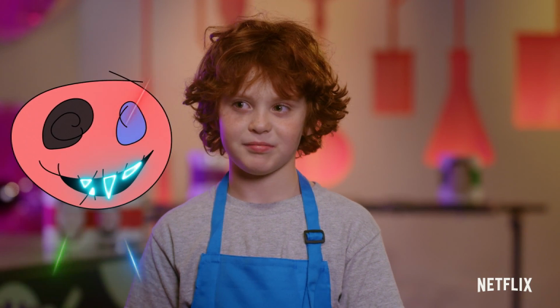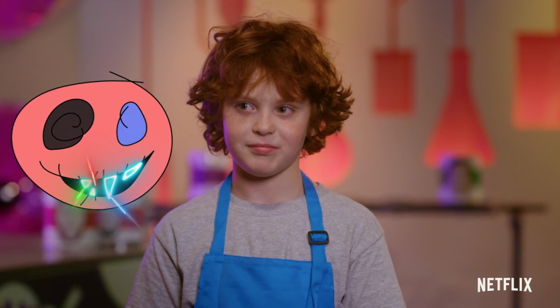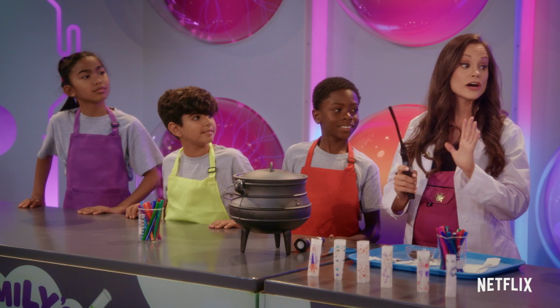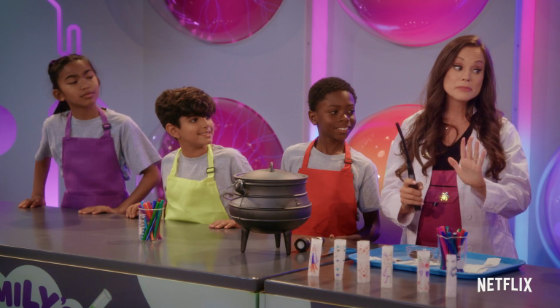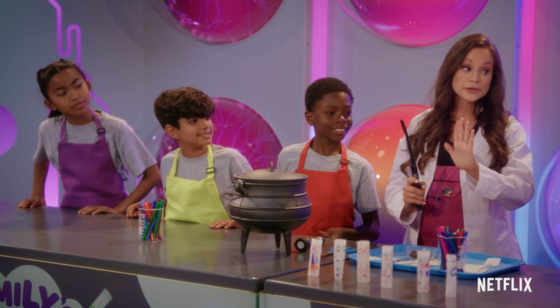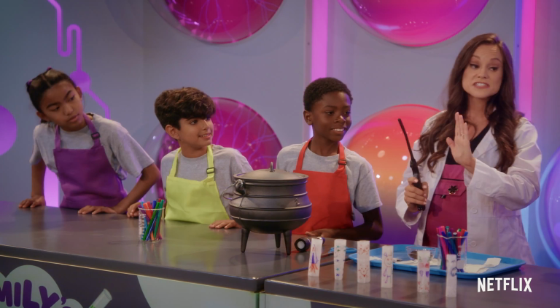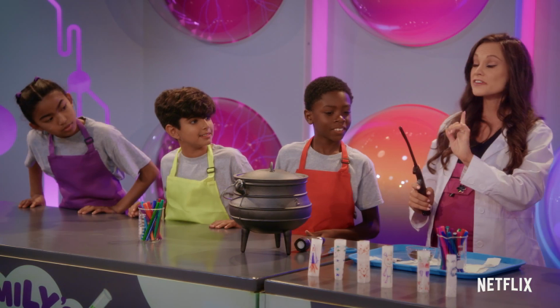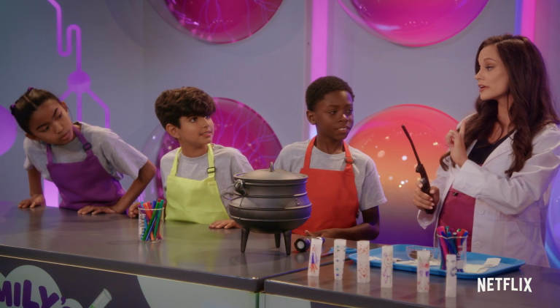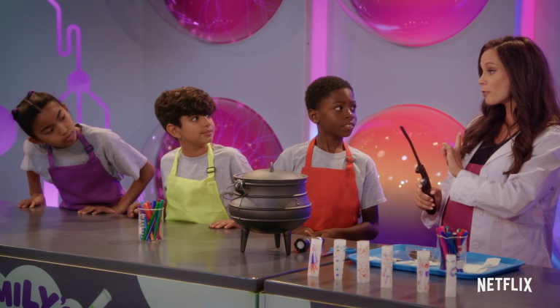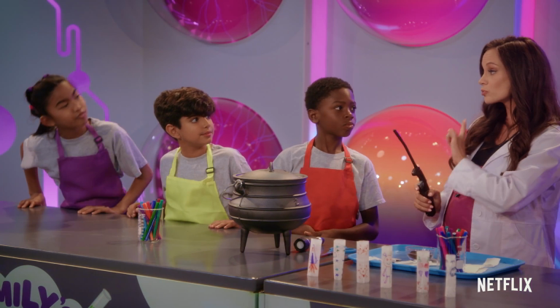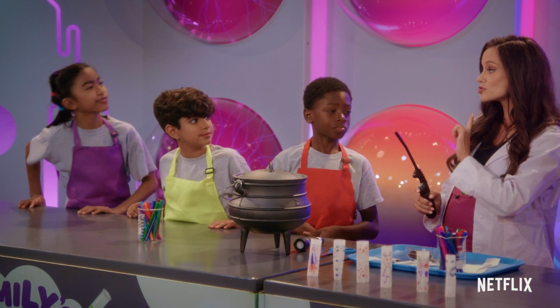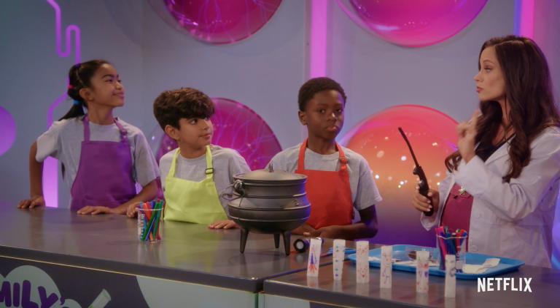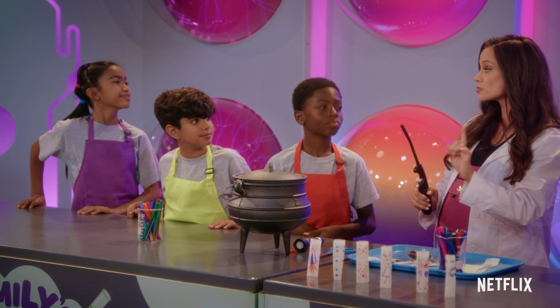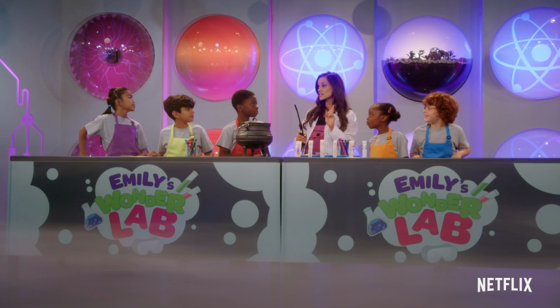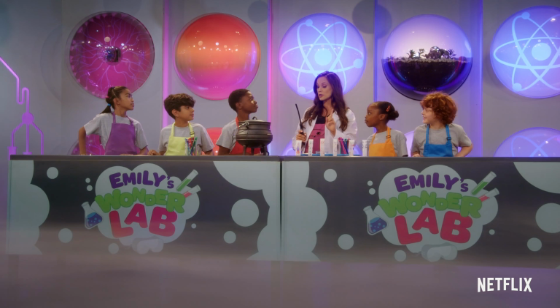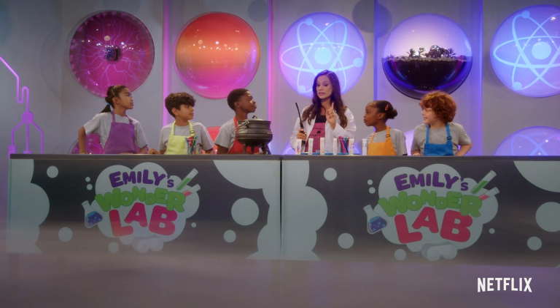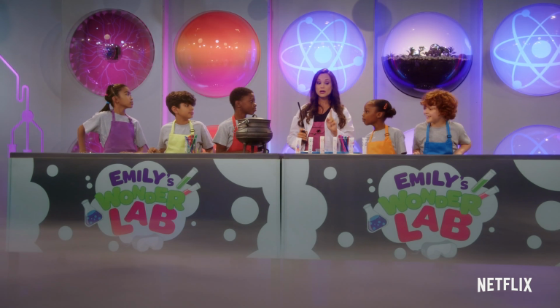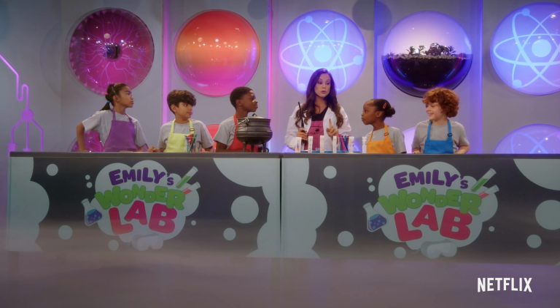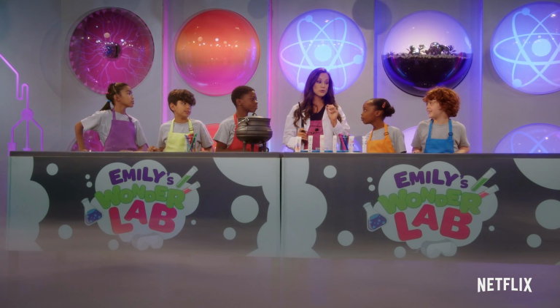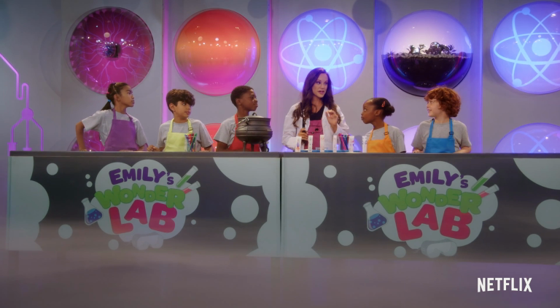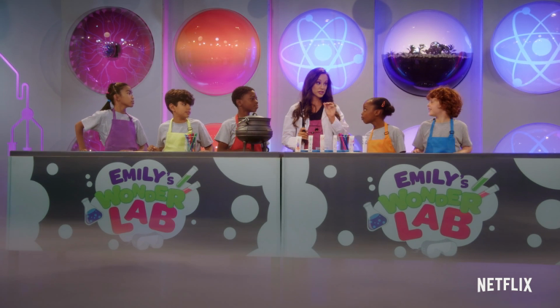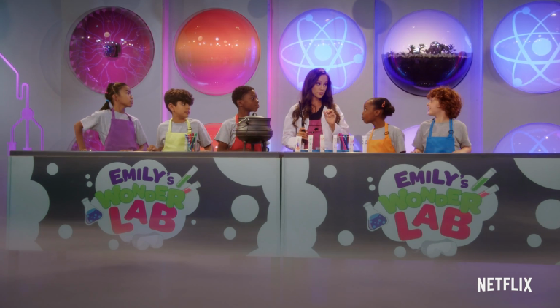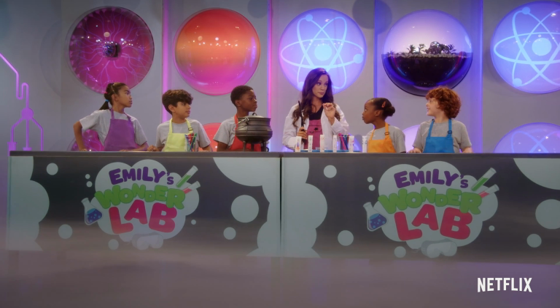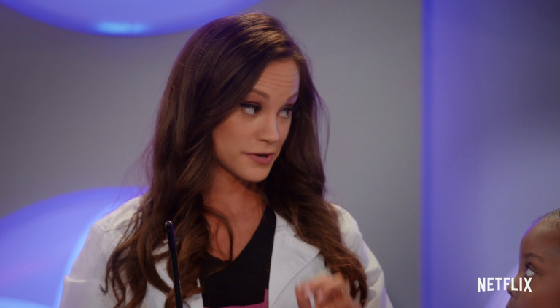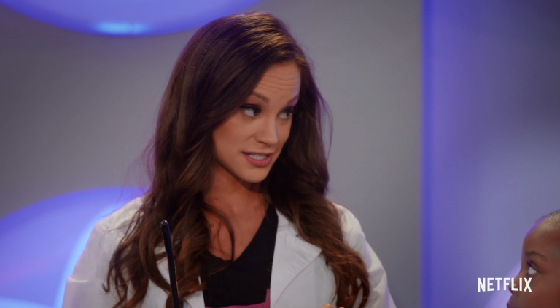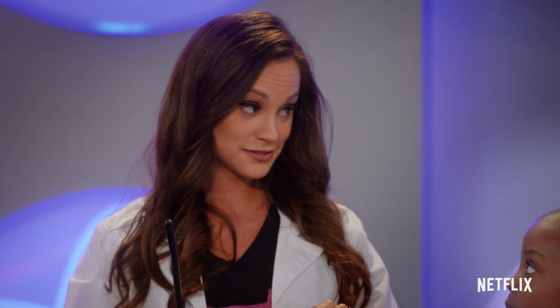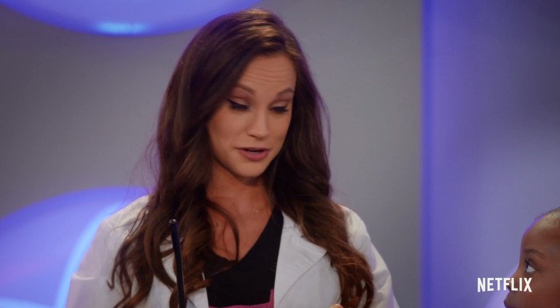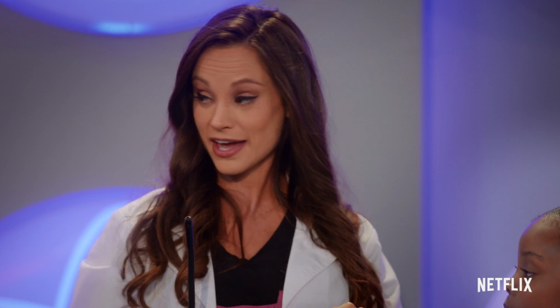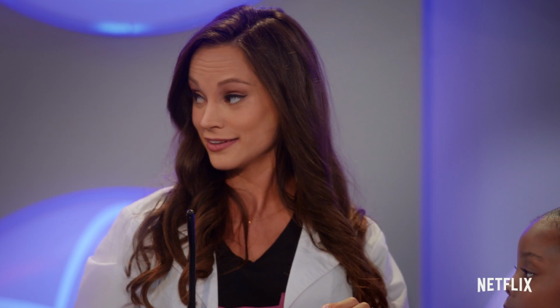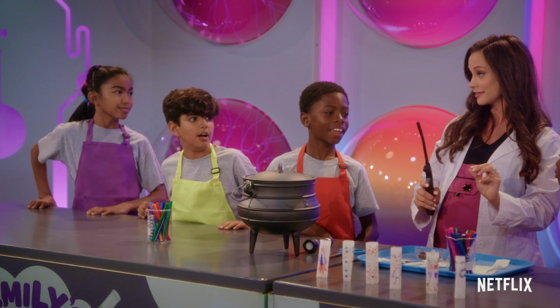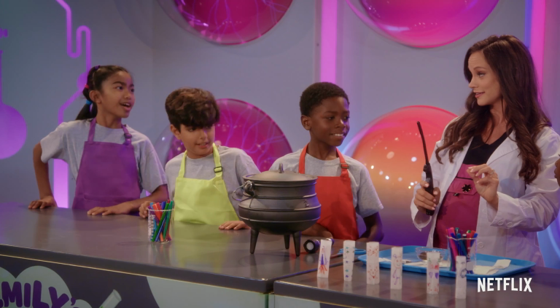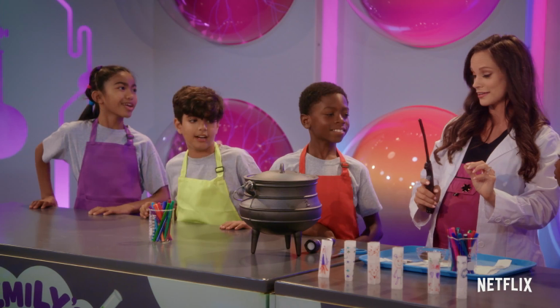Now remember, it's very important we don't do this experiment at home without a grown-up present. Okay?